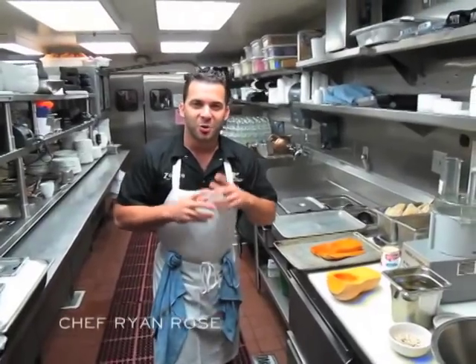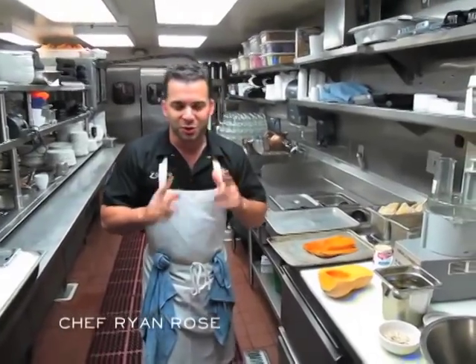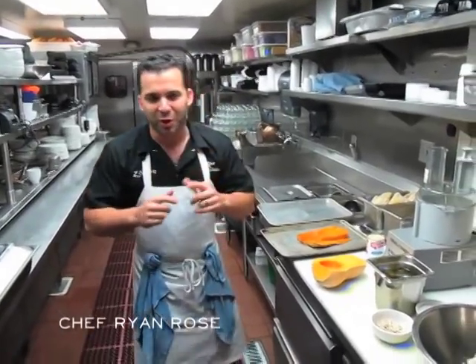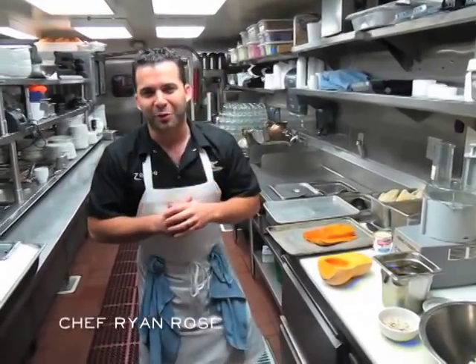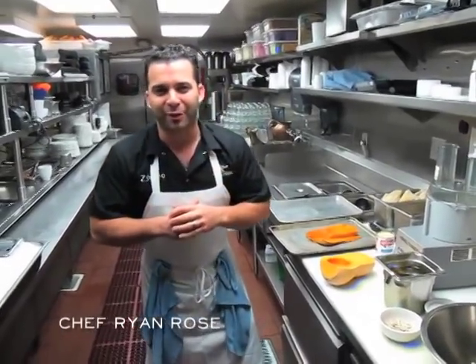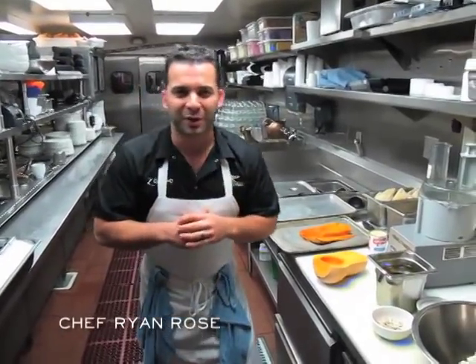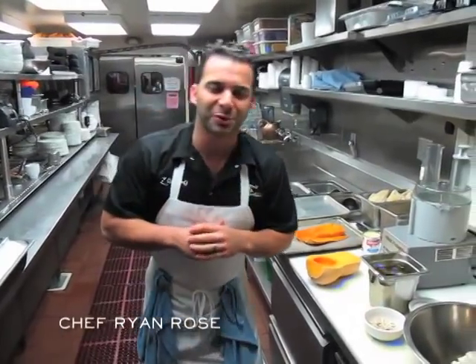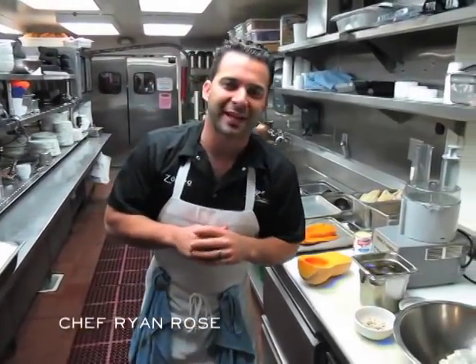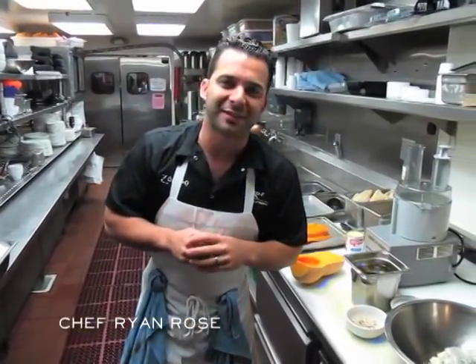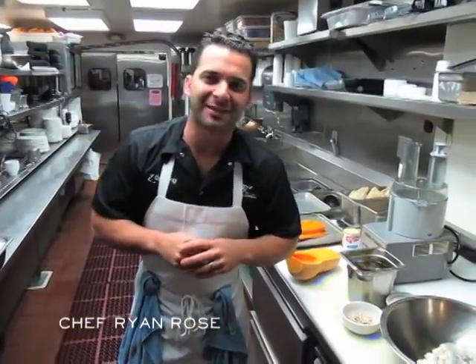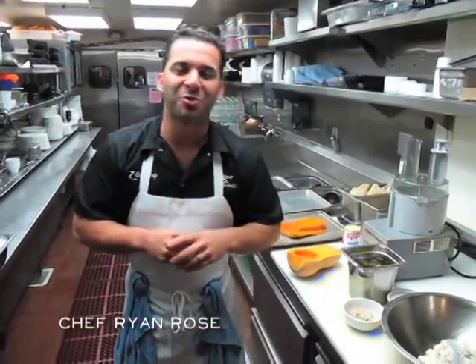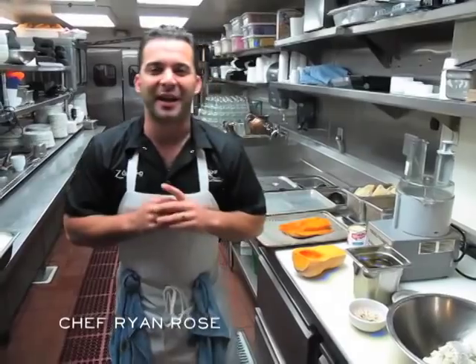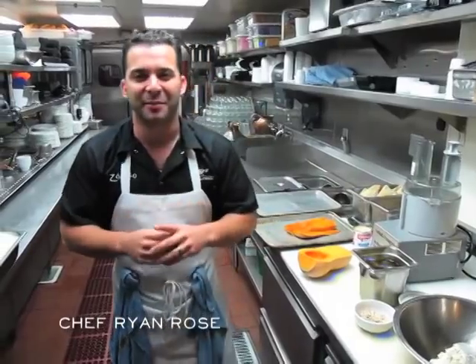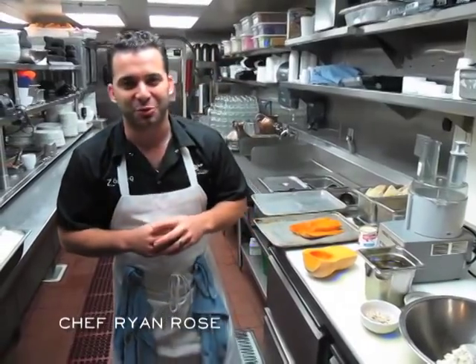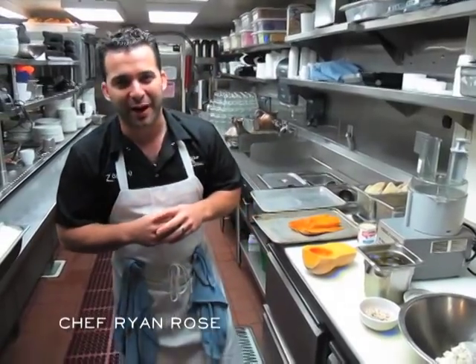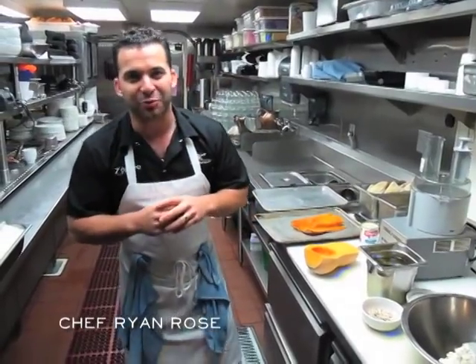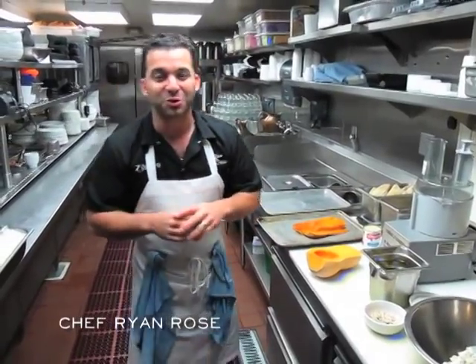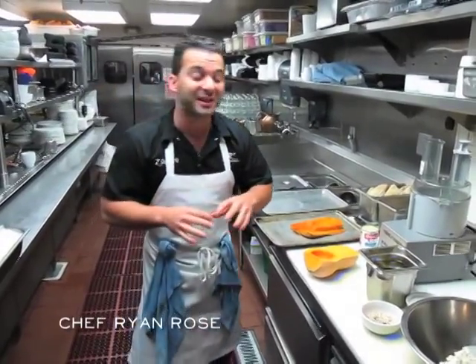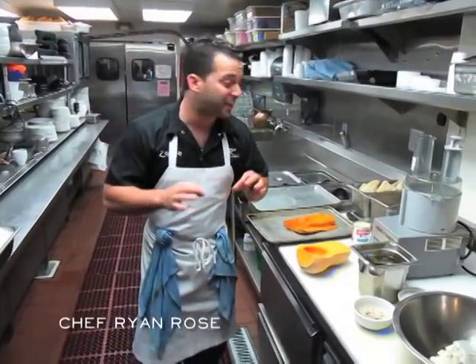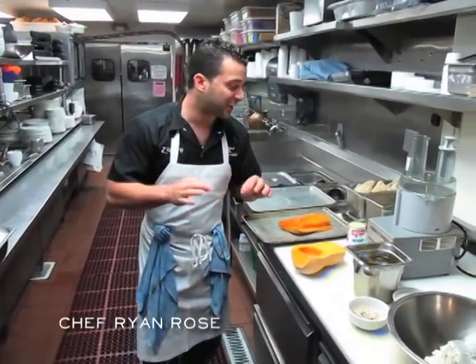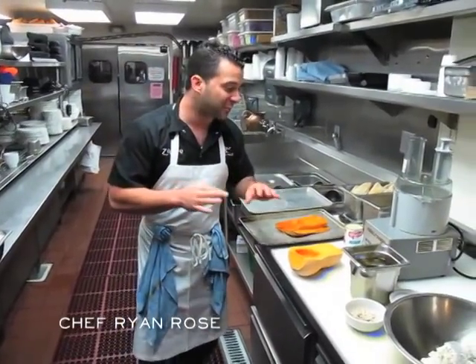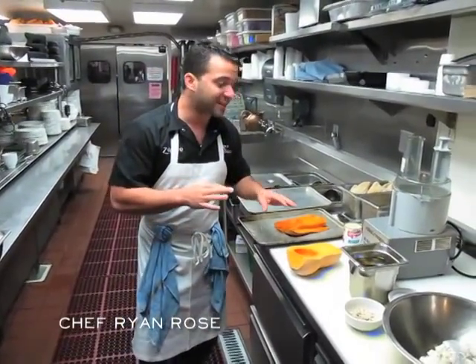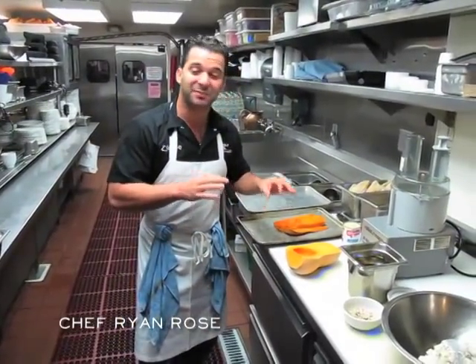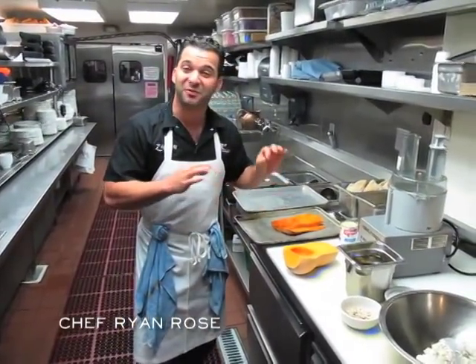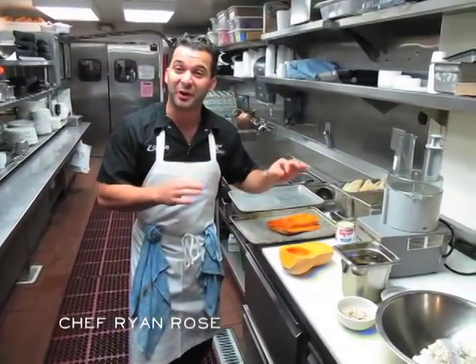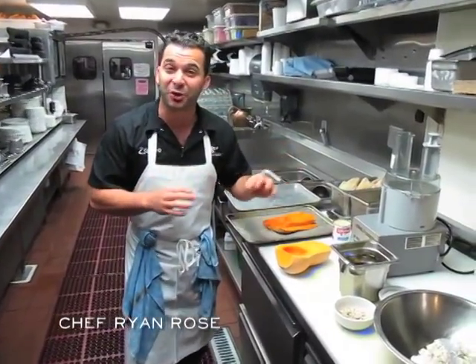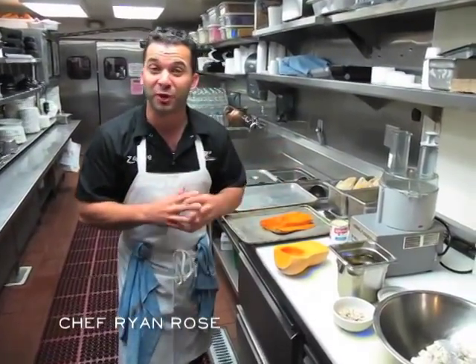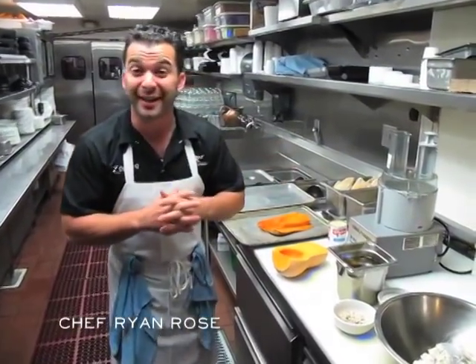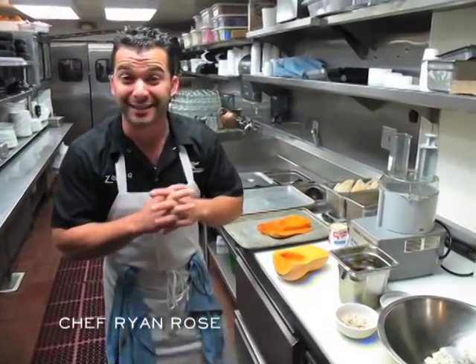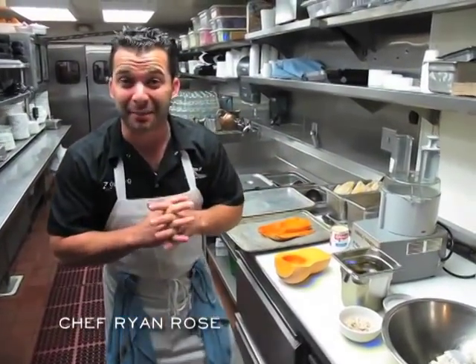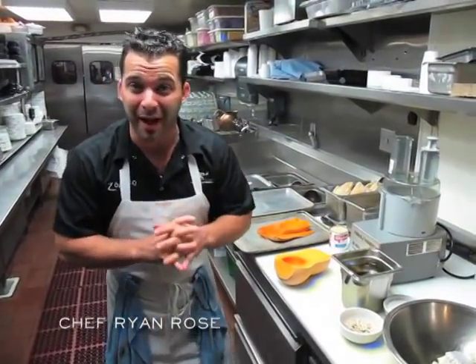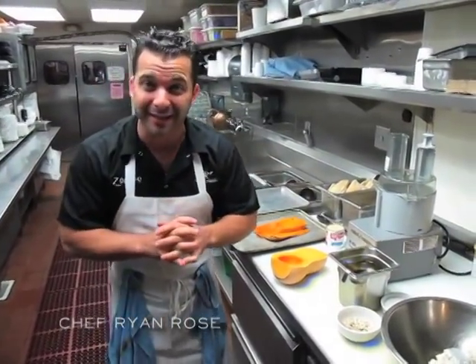What's going on? Welcome to A Taste in Mexico. My name is Ryan Rose. Today we're going to make something very cool — it is tamales.